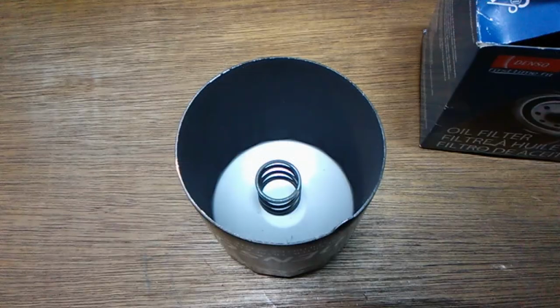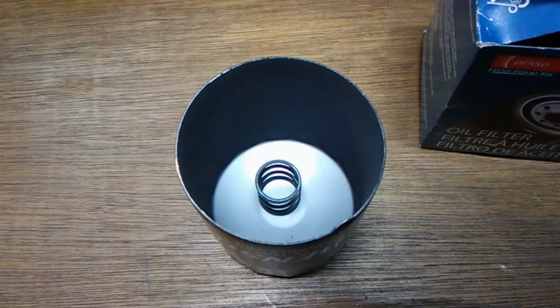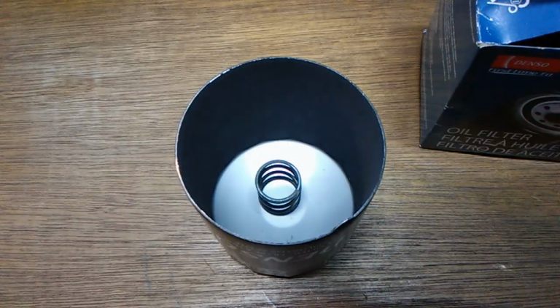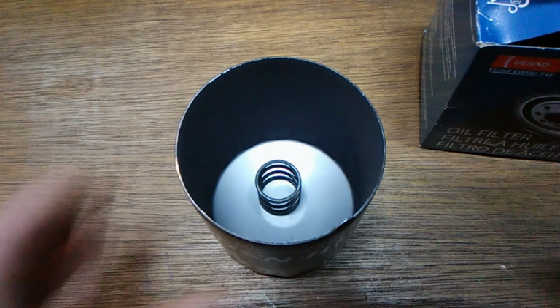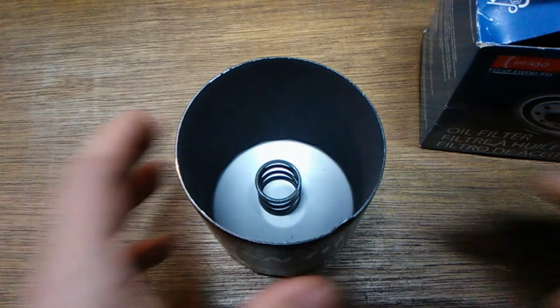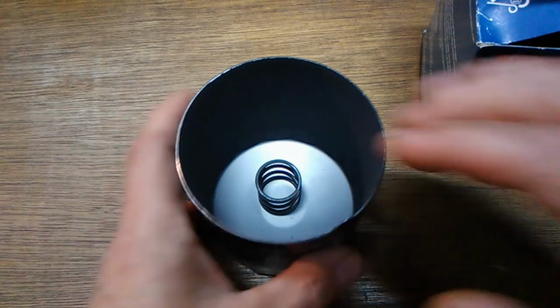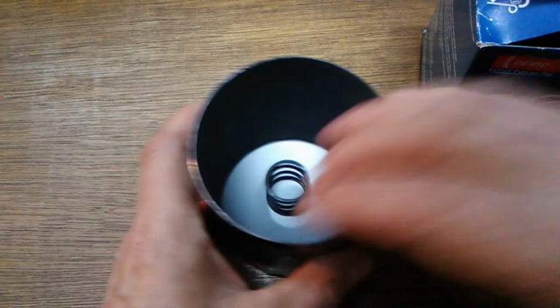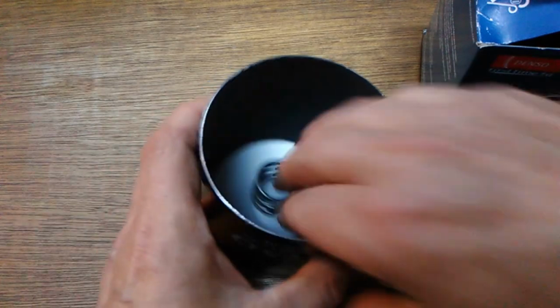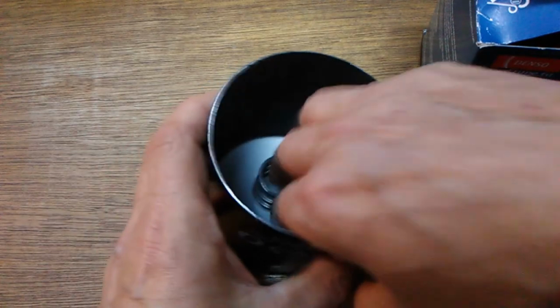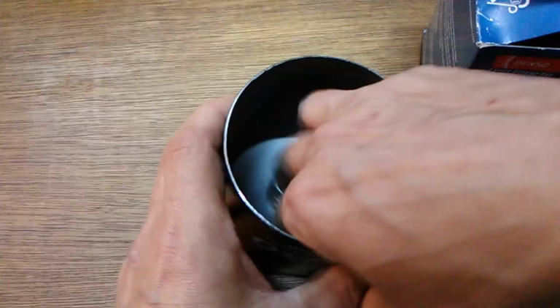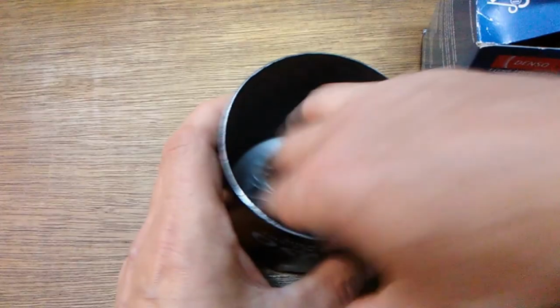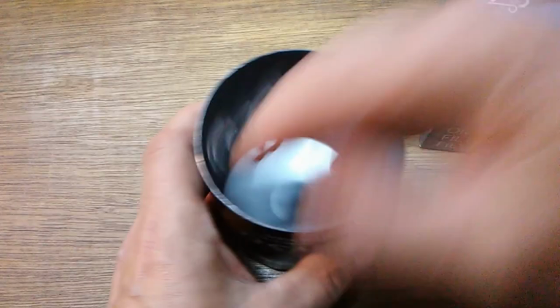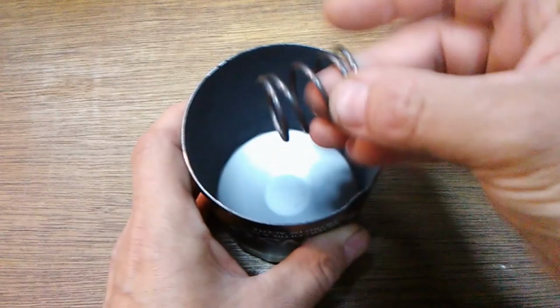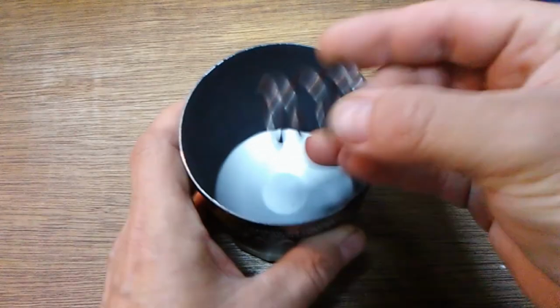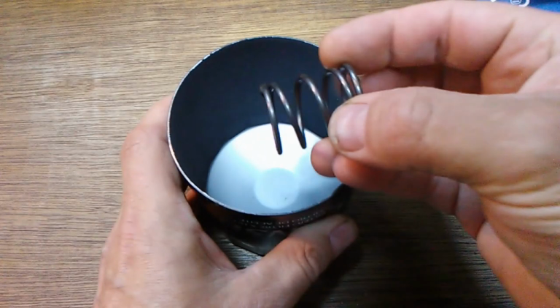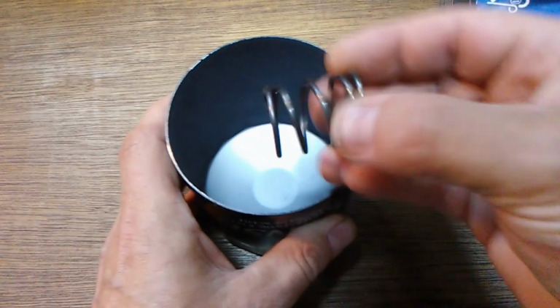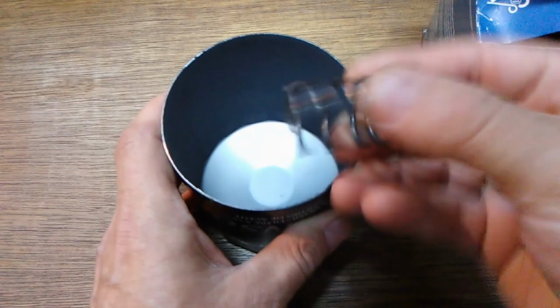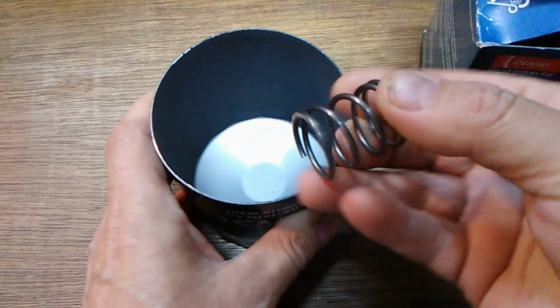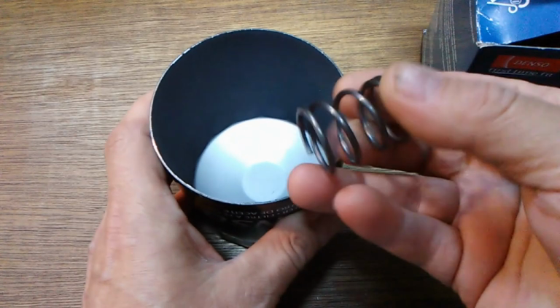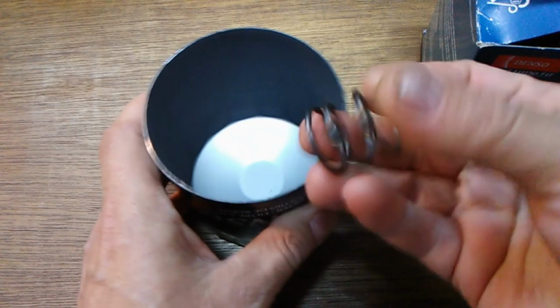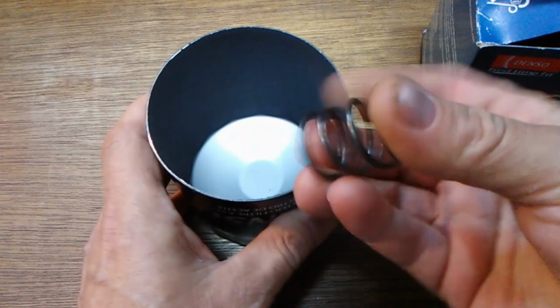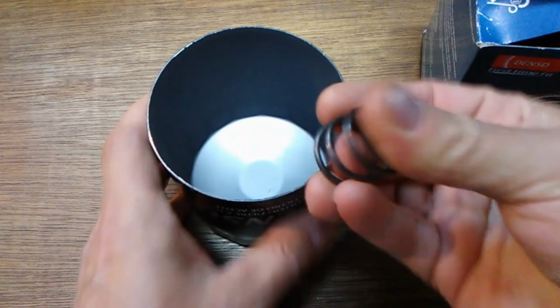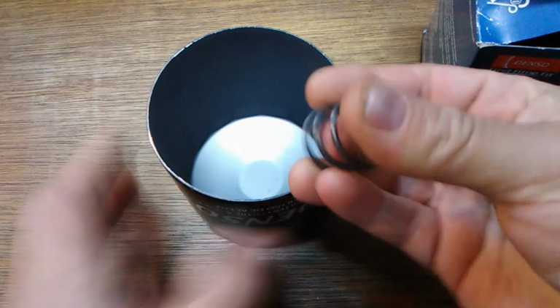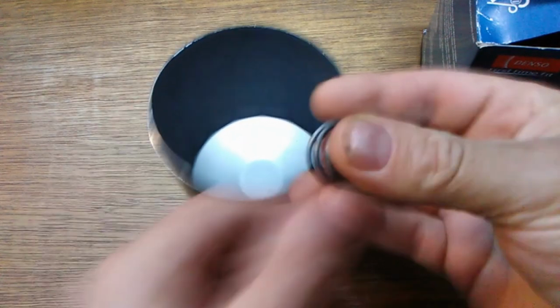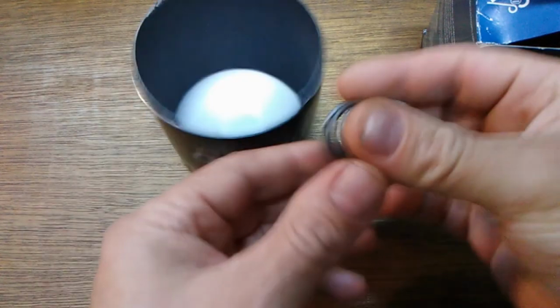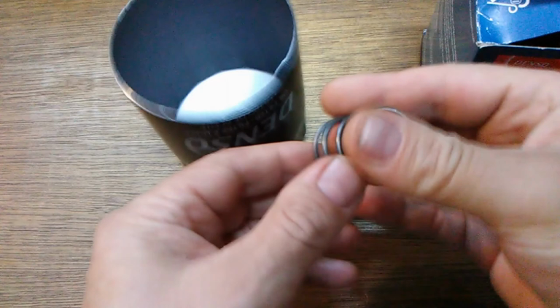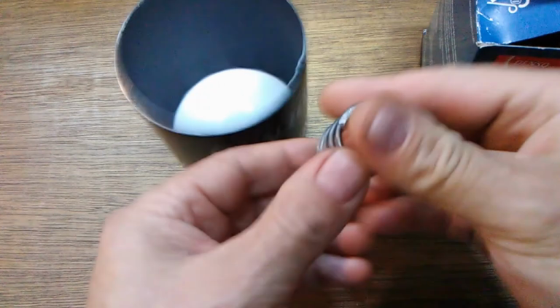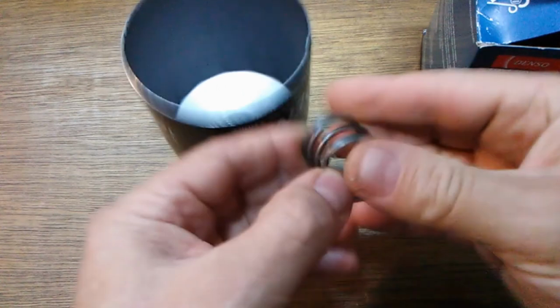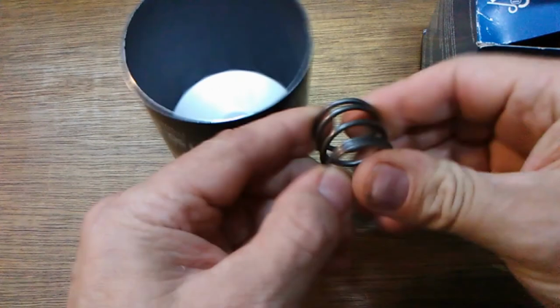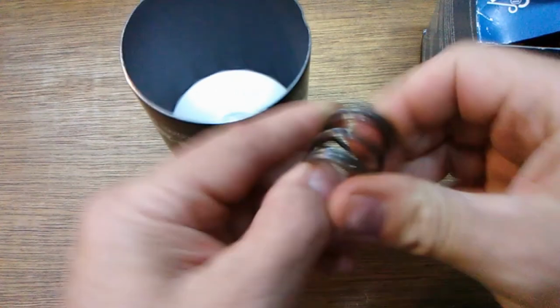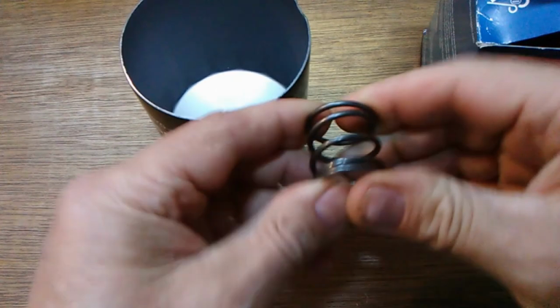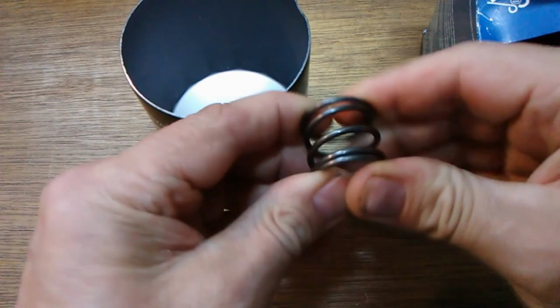Okay, forgot to mention the coil spring also. It's got a nice coil spring — nice and stiff.